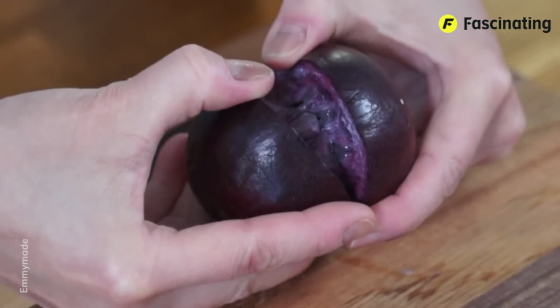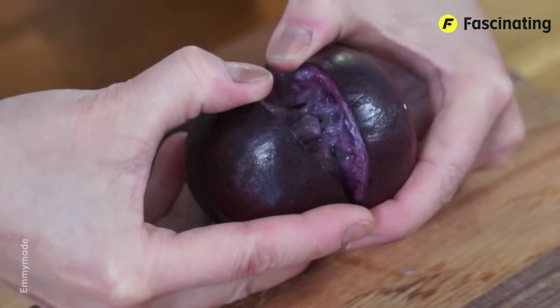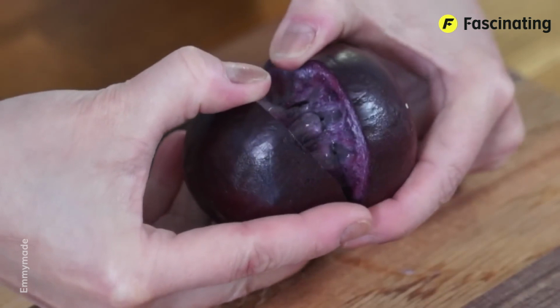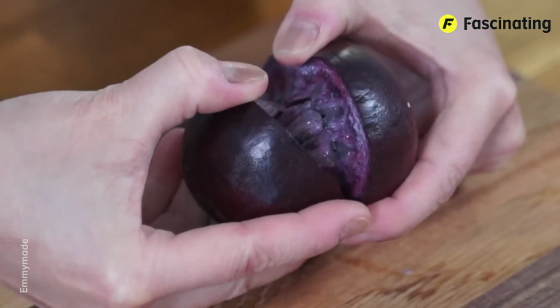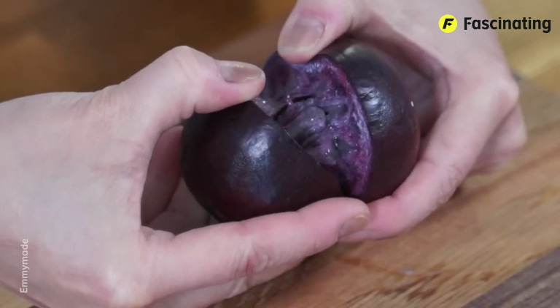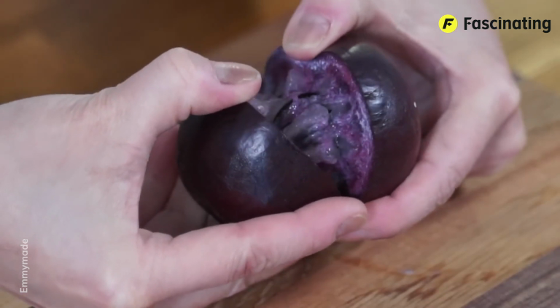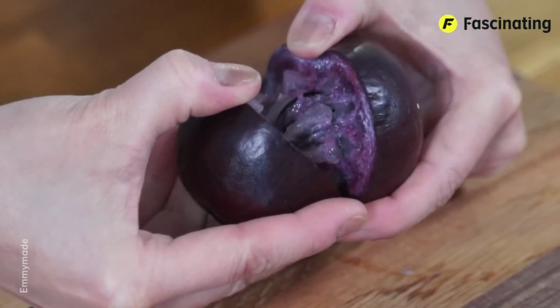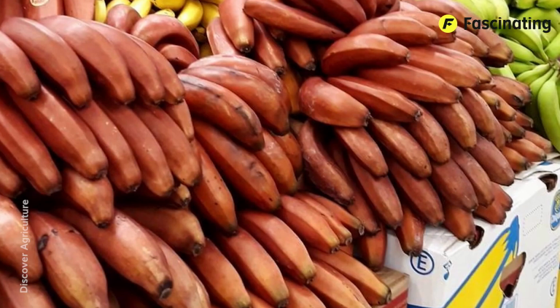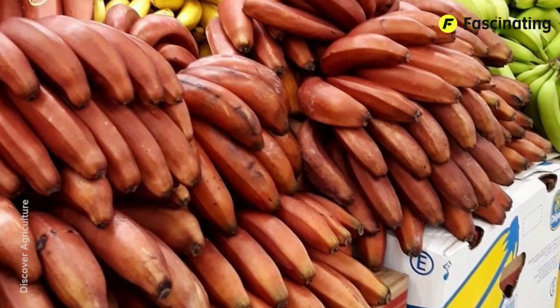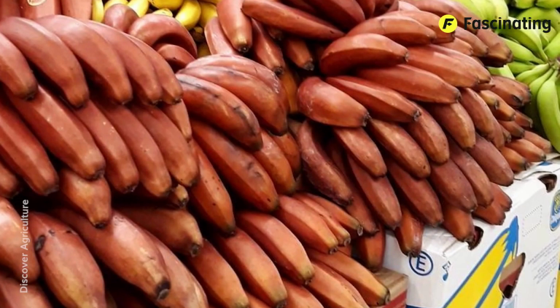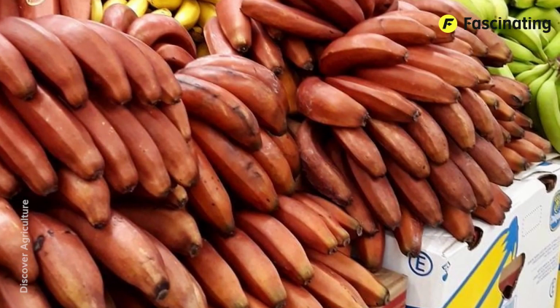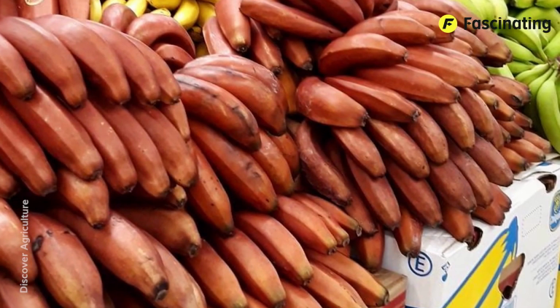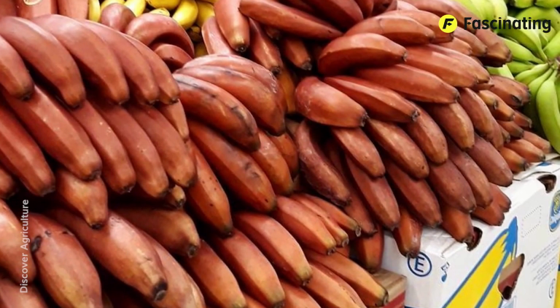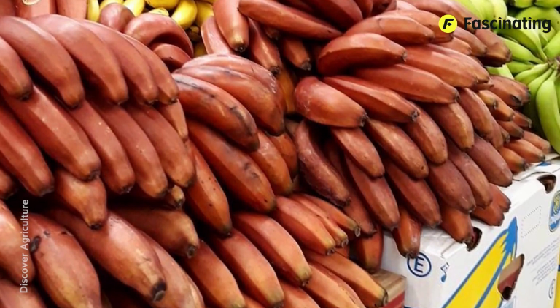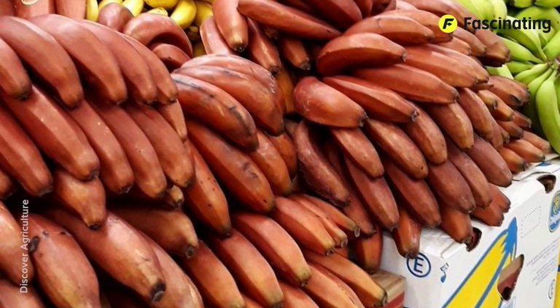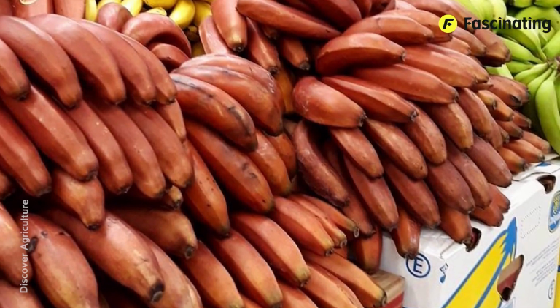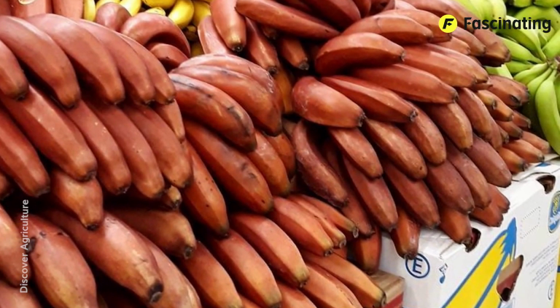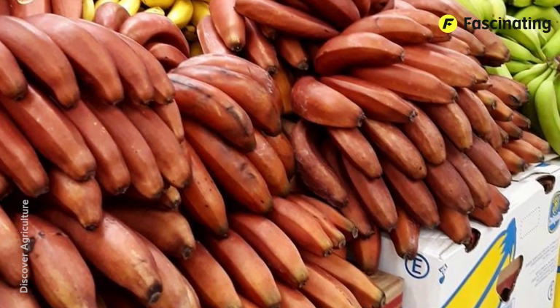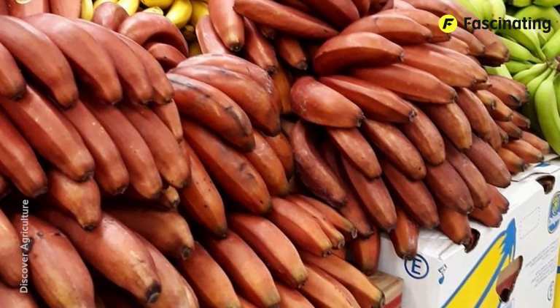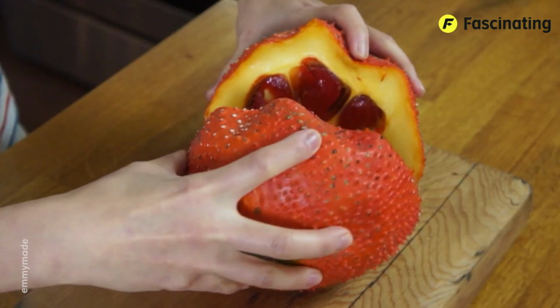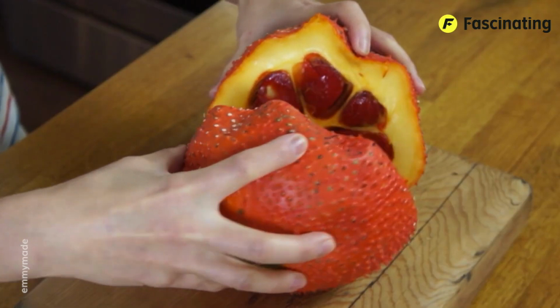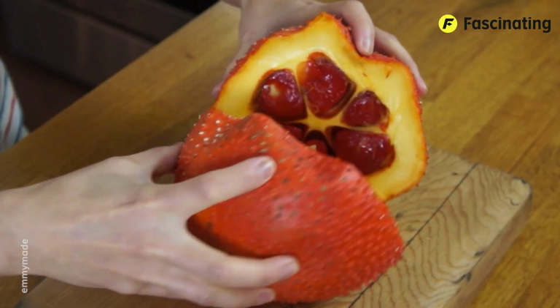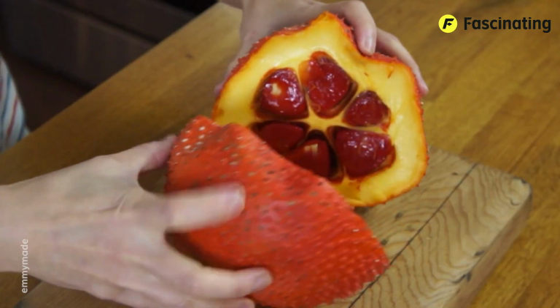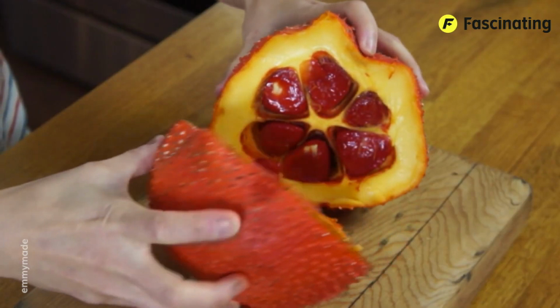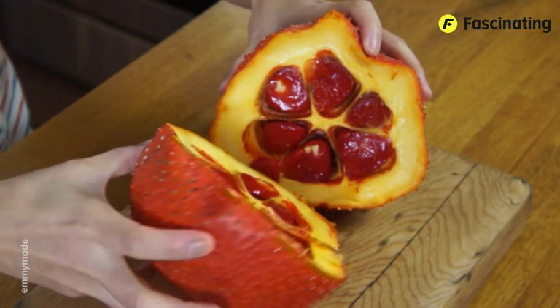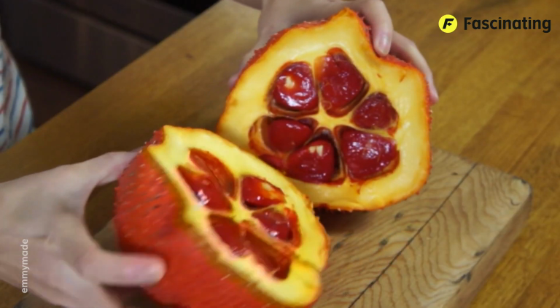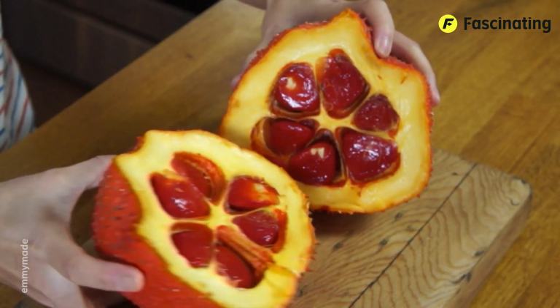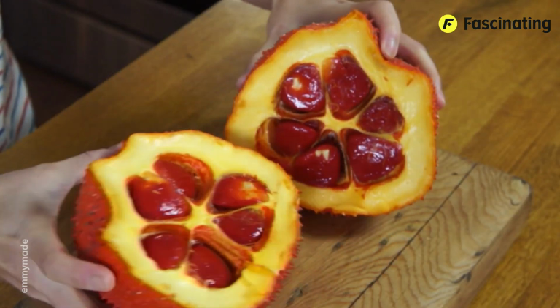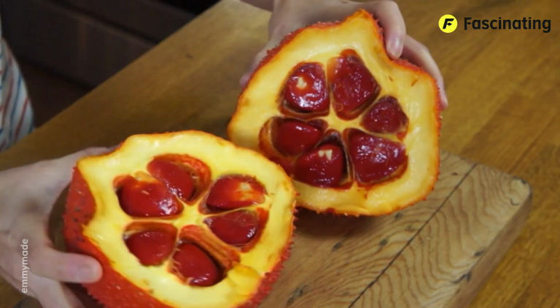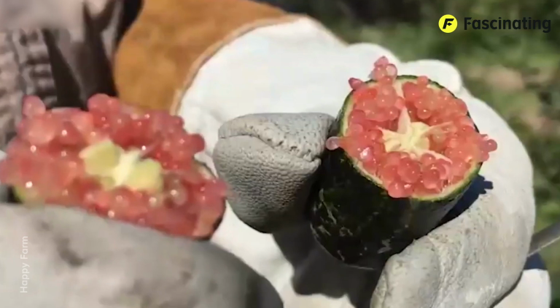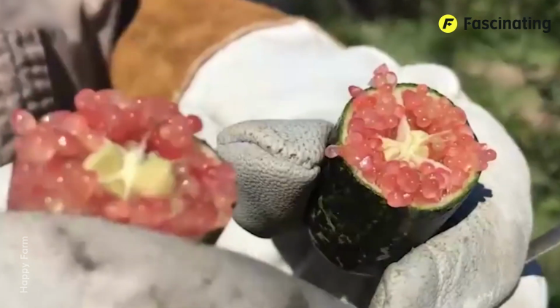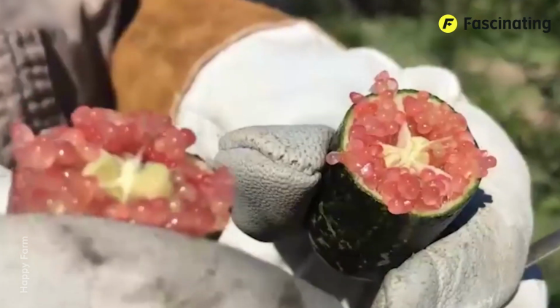And there you have it — some of the rarest fruits in the world. Have you tried any of them? Let us know in the comments.